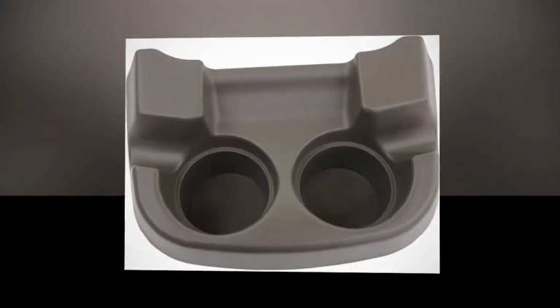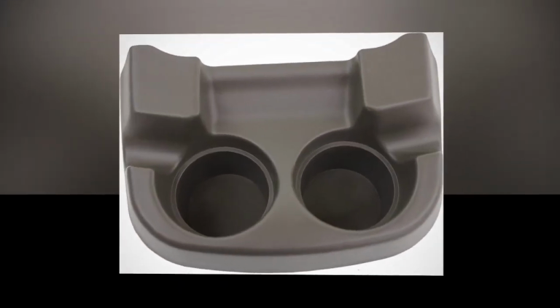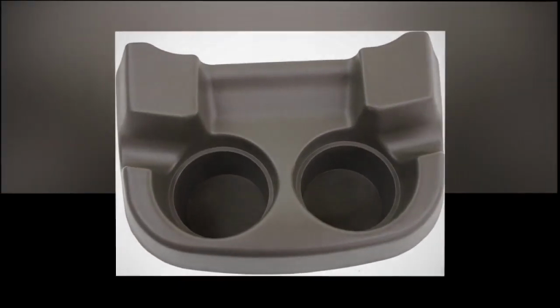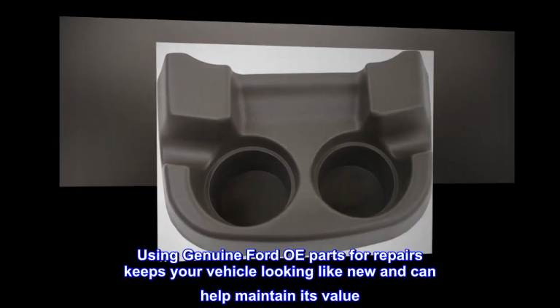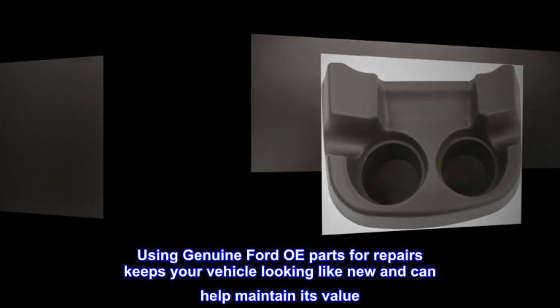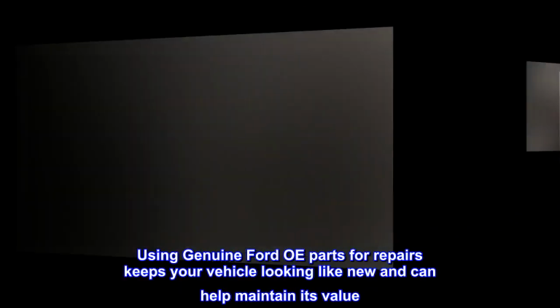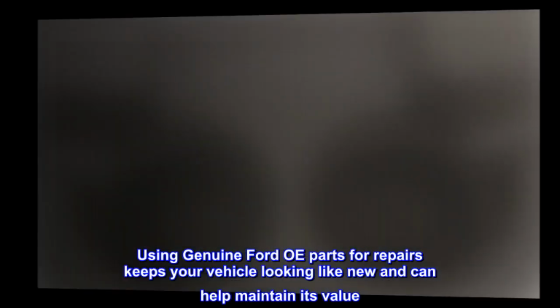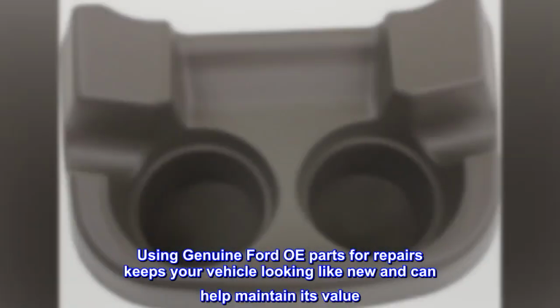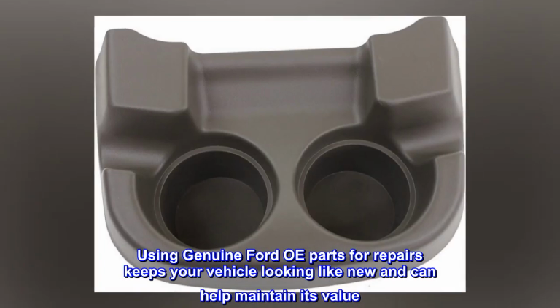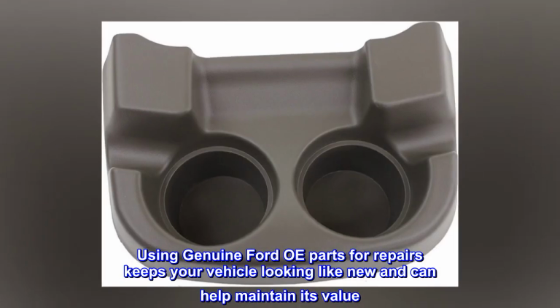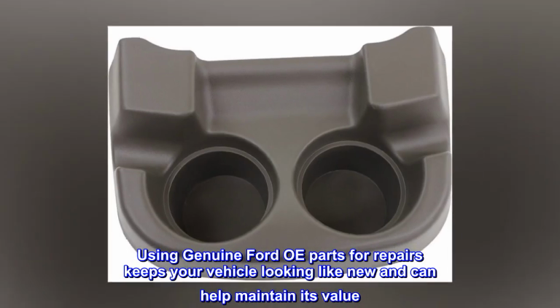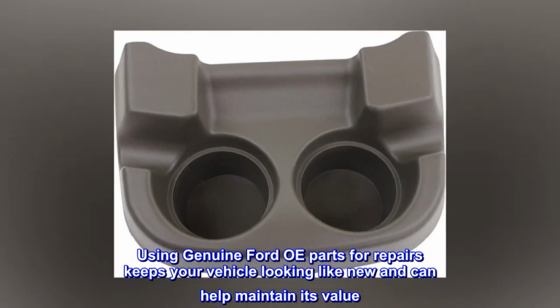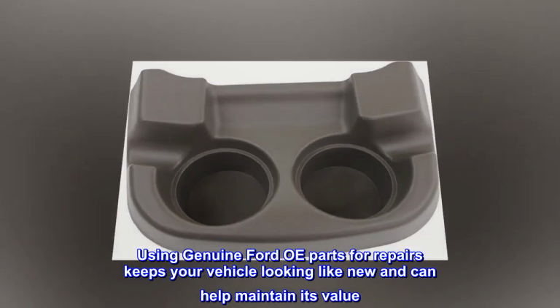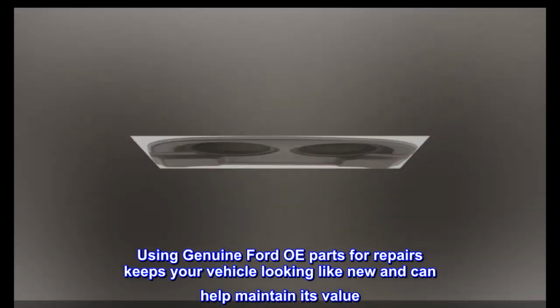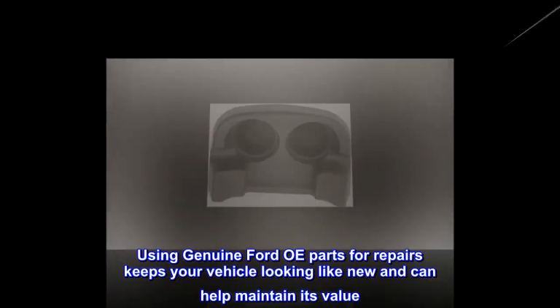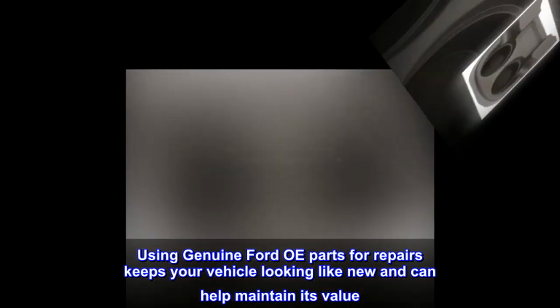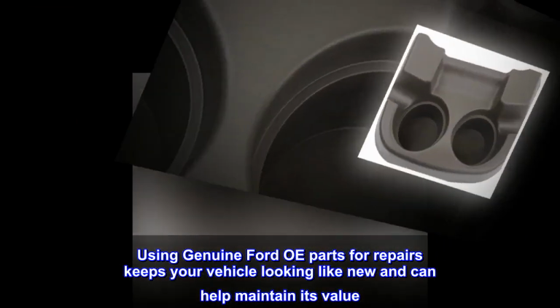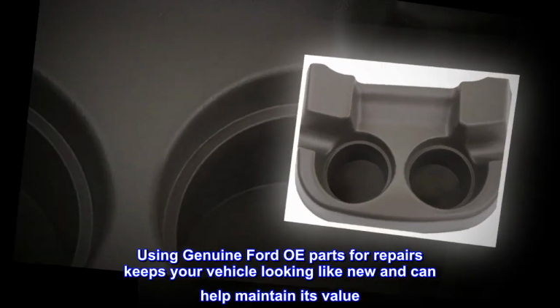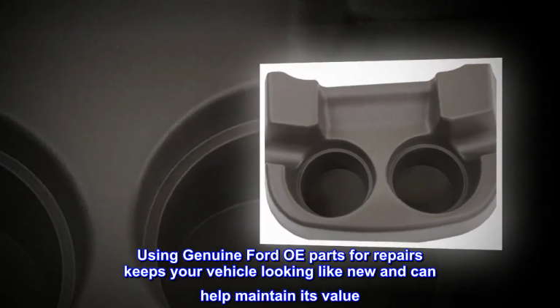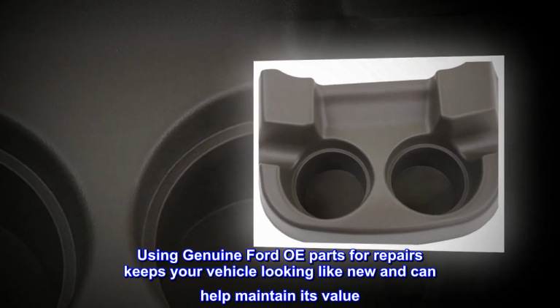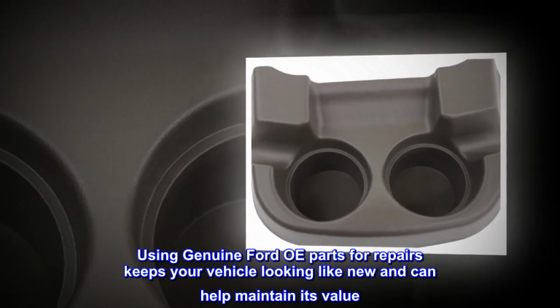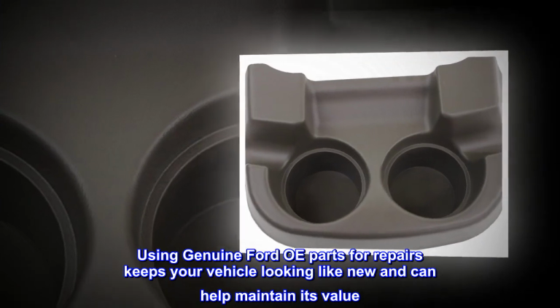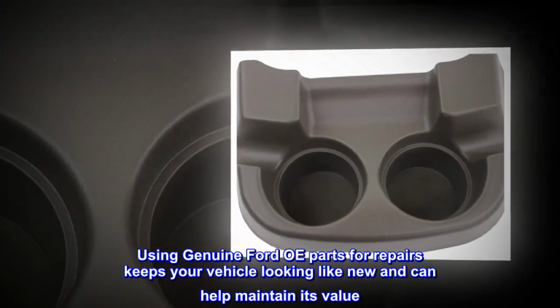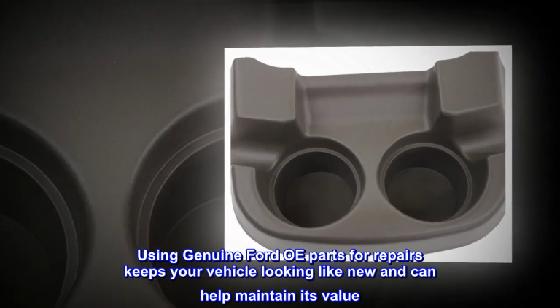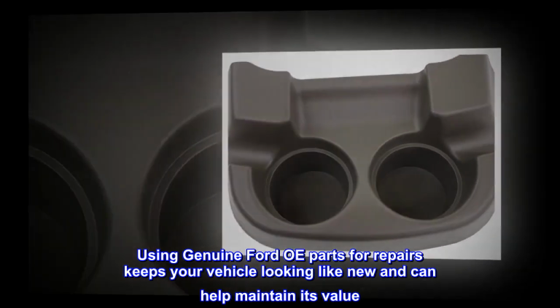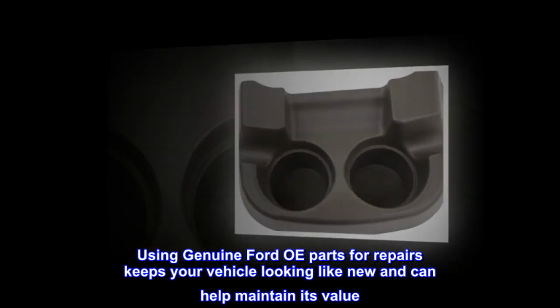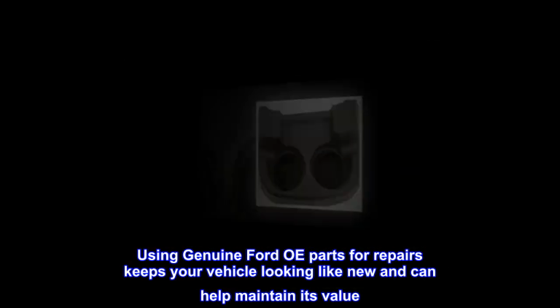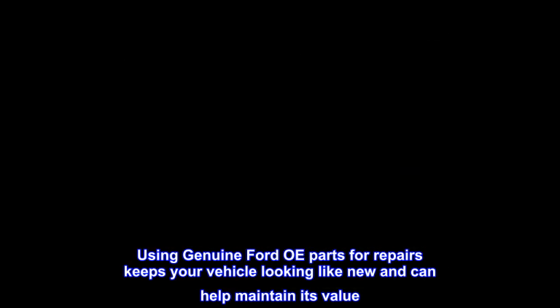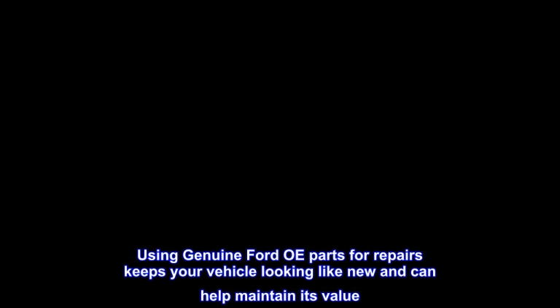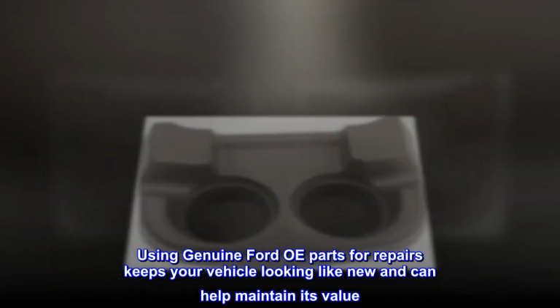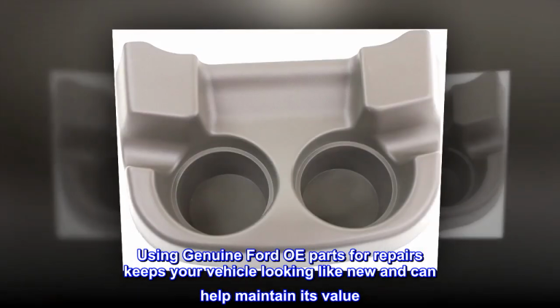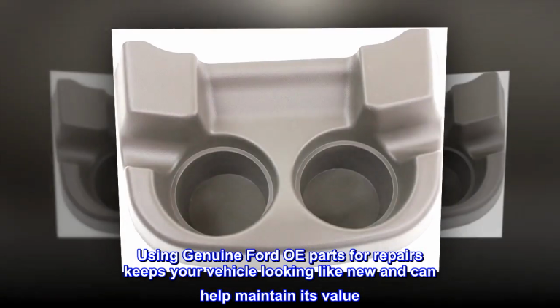Using genuine Ford OE parts for repairs keeps your vehicle looking like new and can help maintain its value.